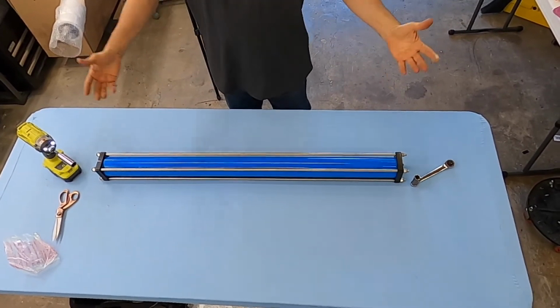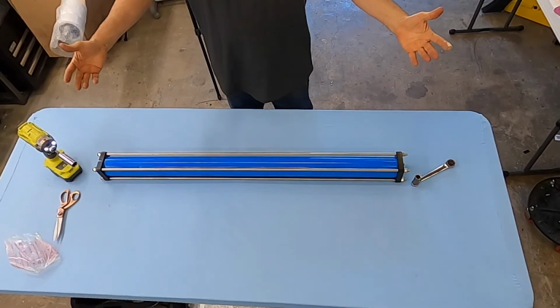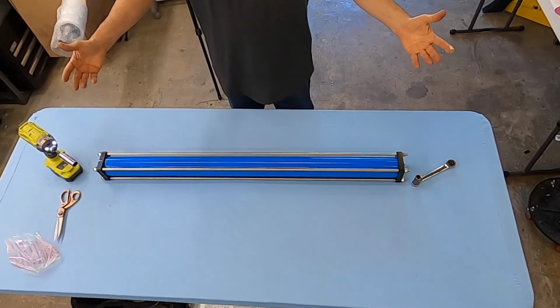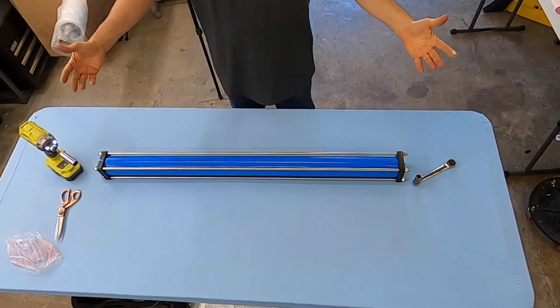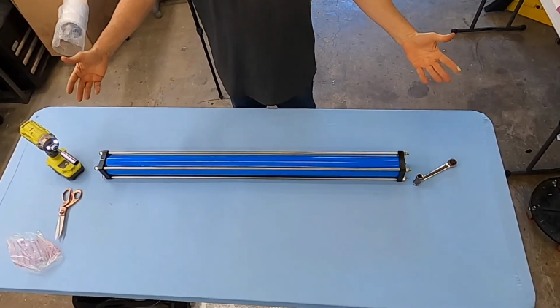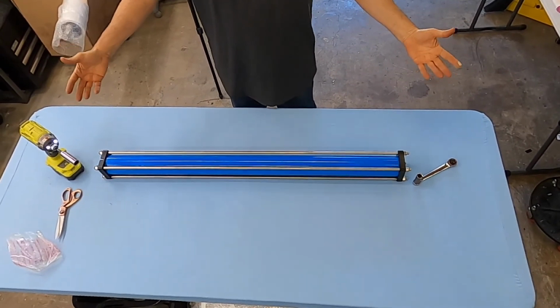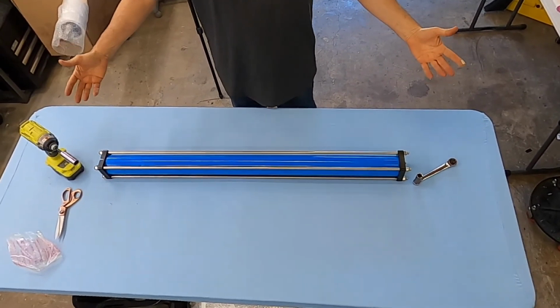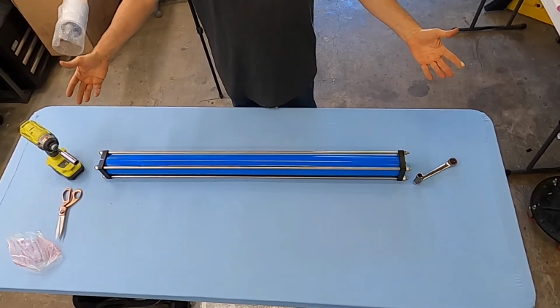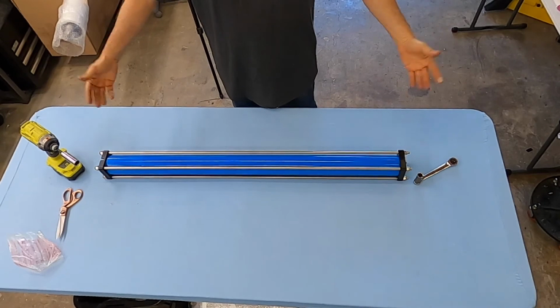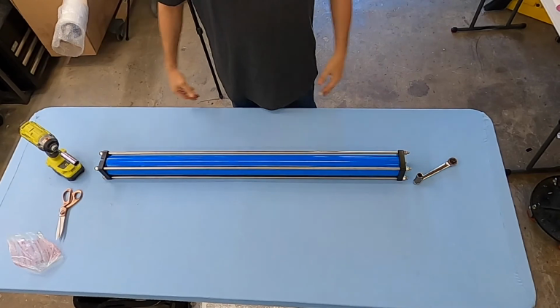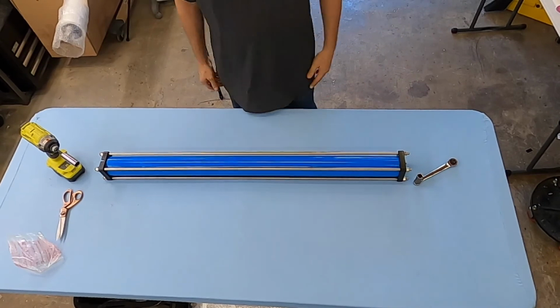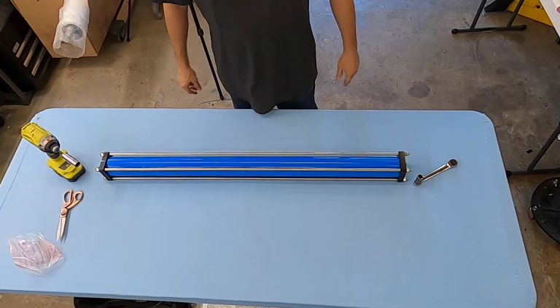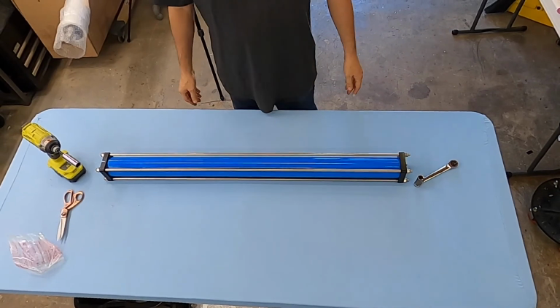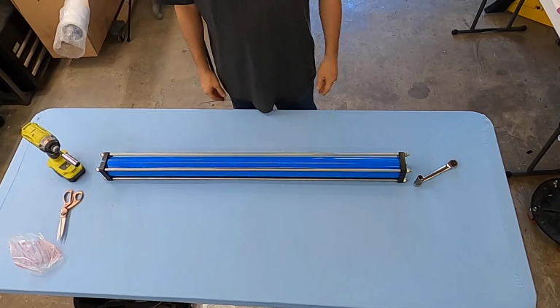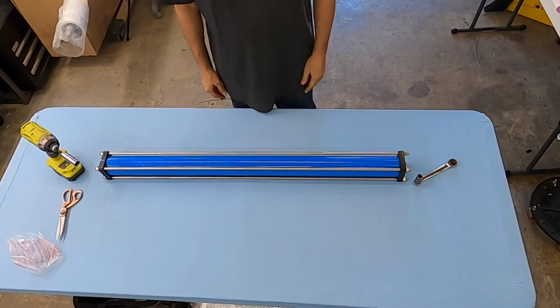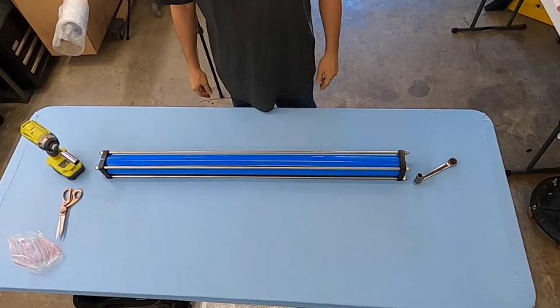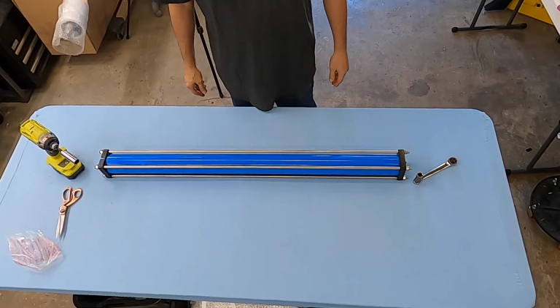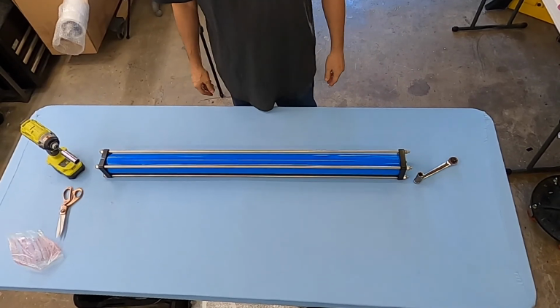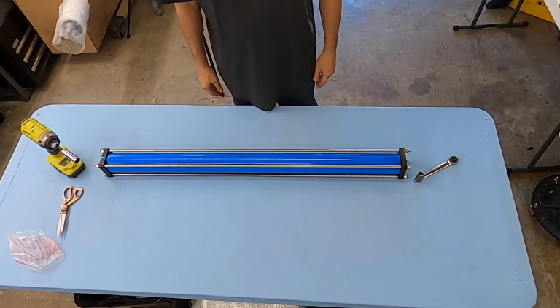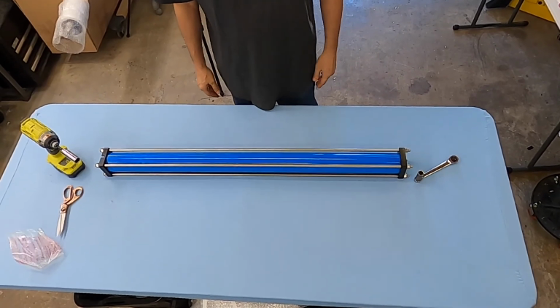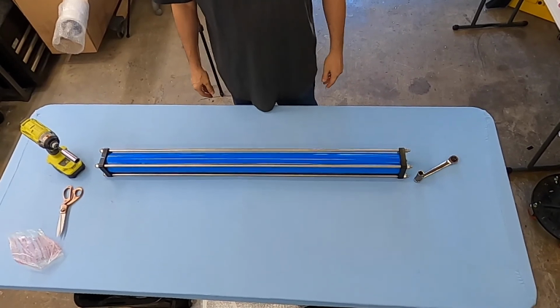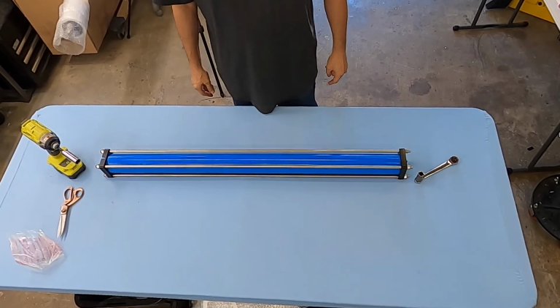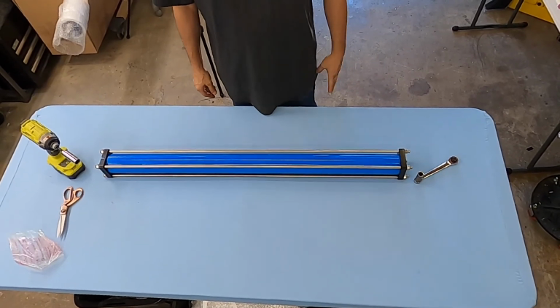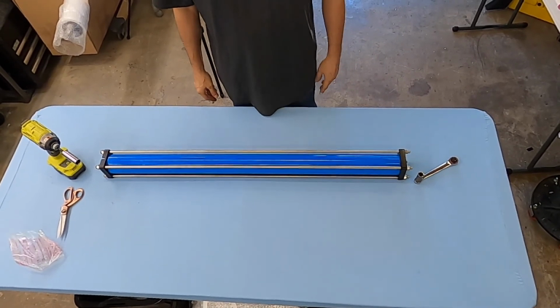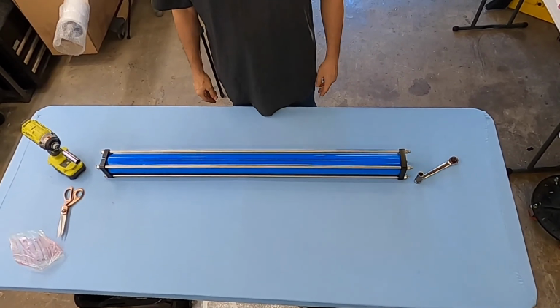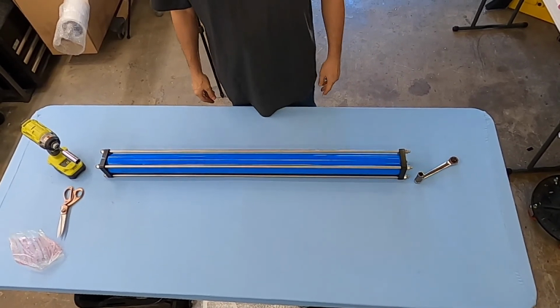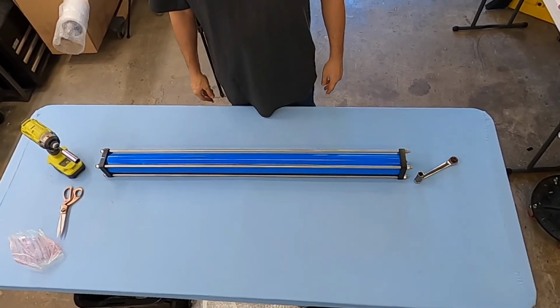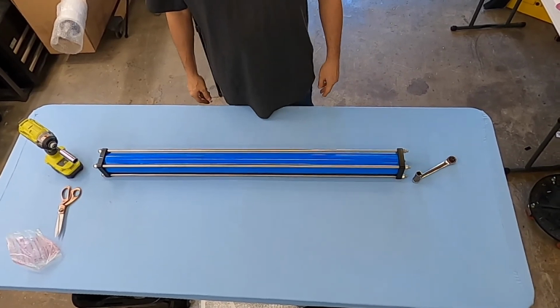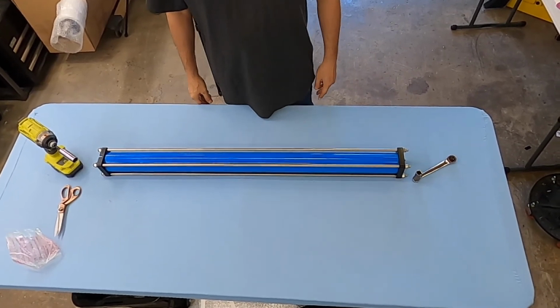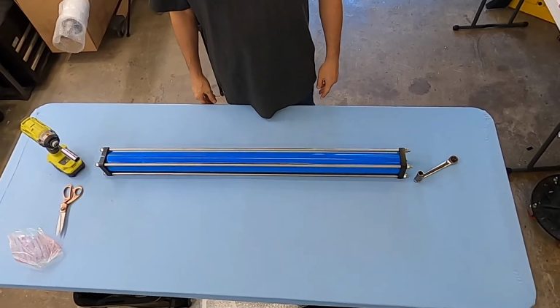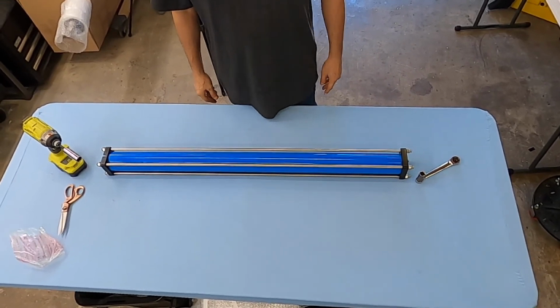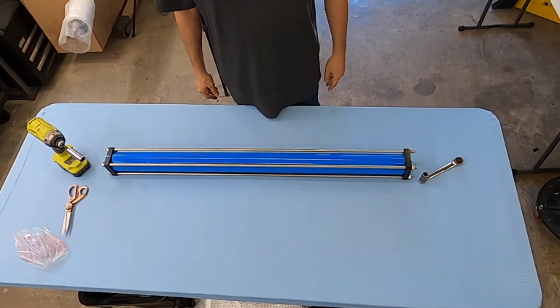And that concludes the assembly of our new membrane housing. Thank you for watching.